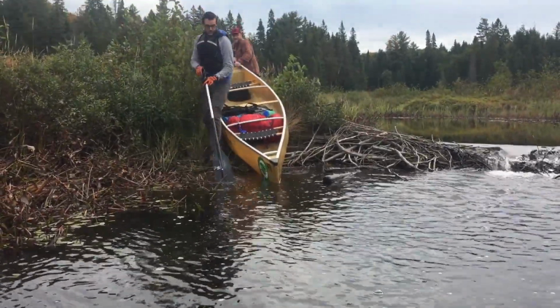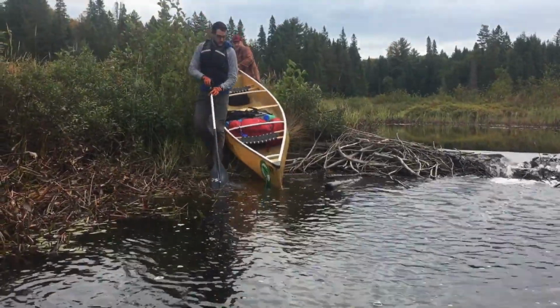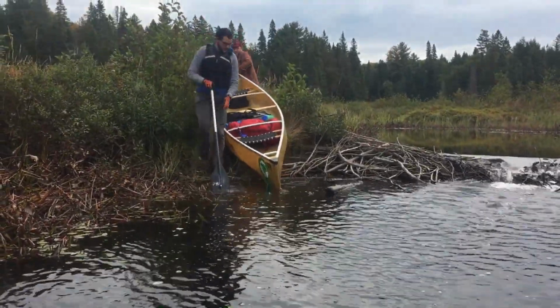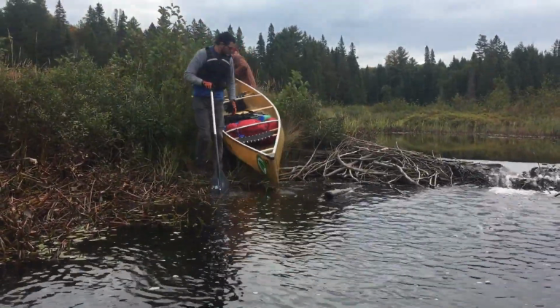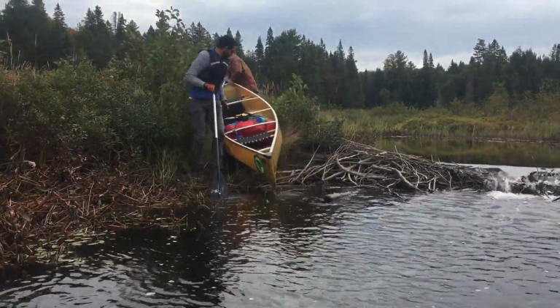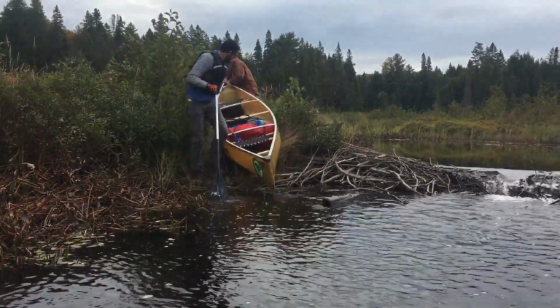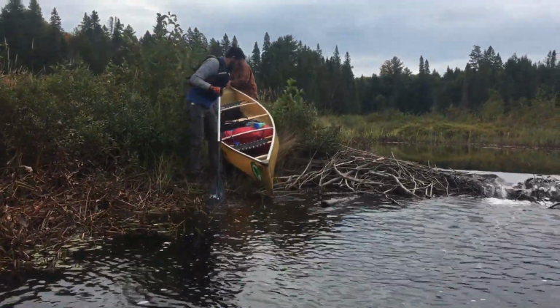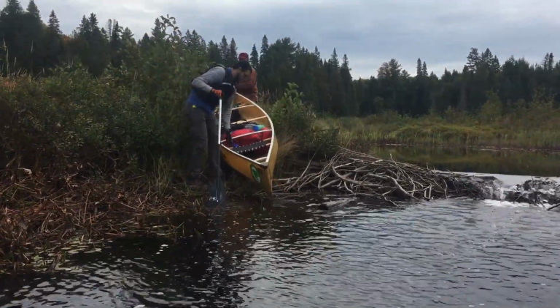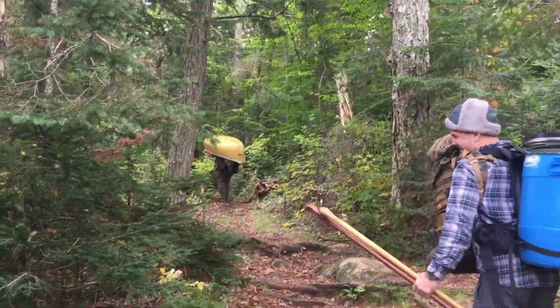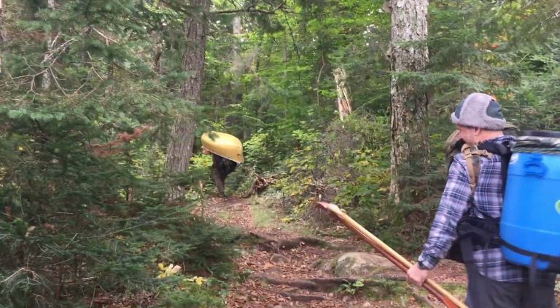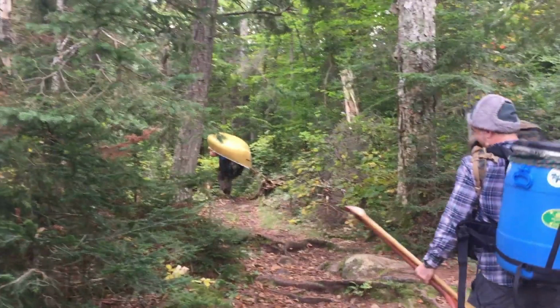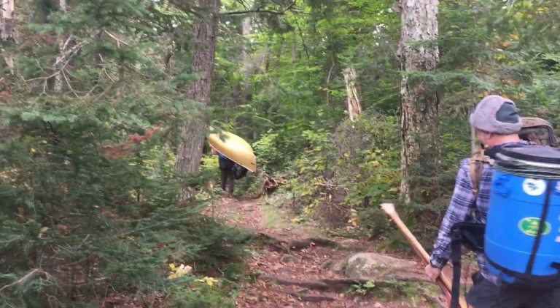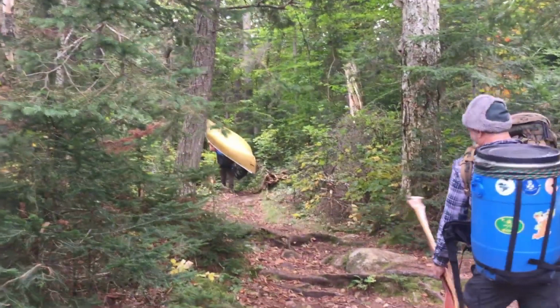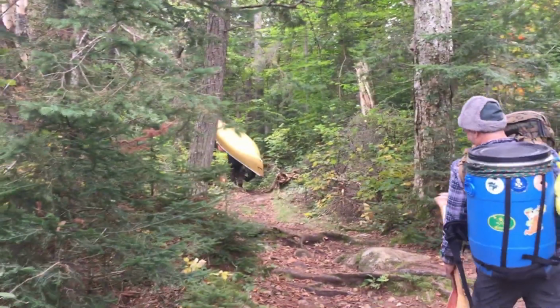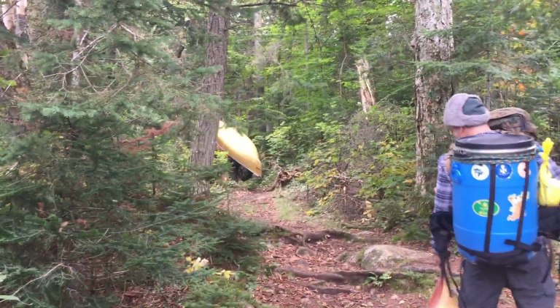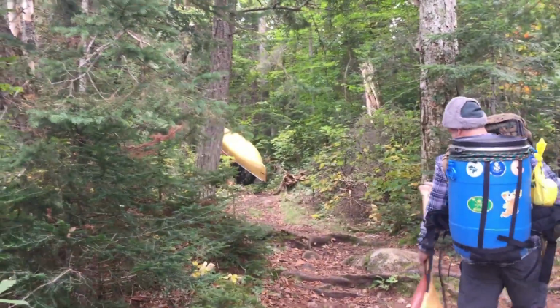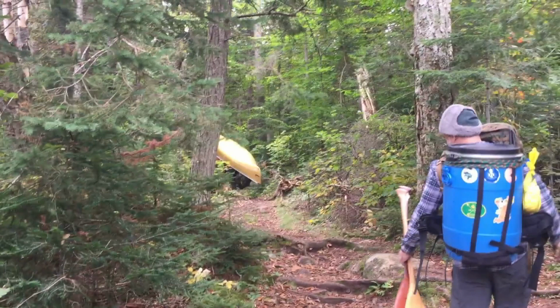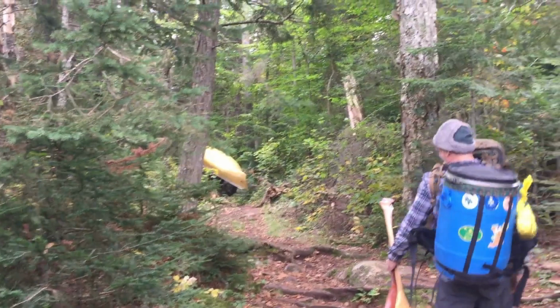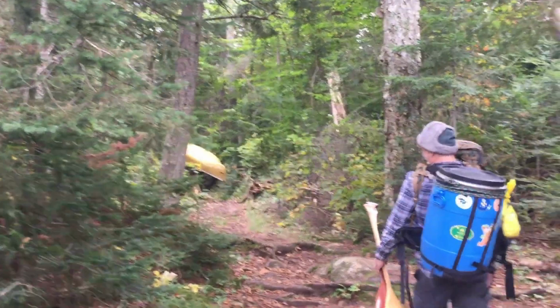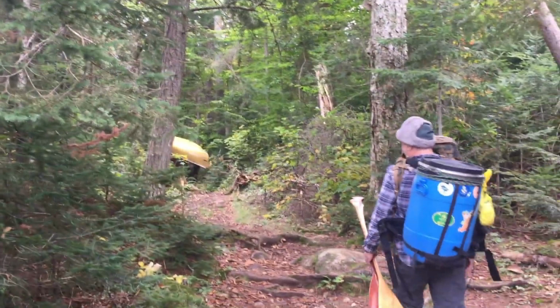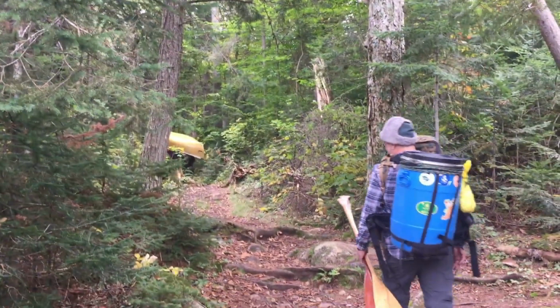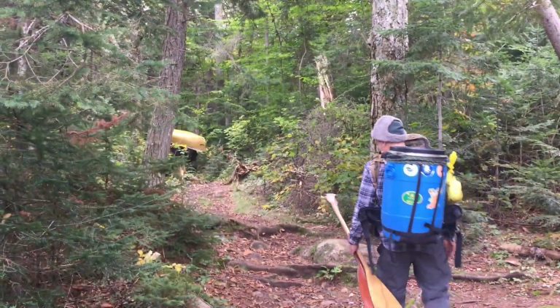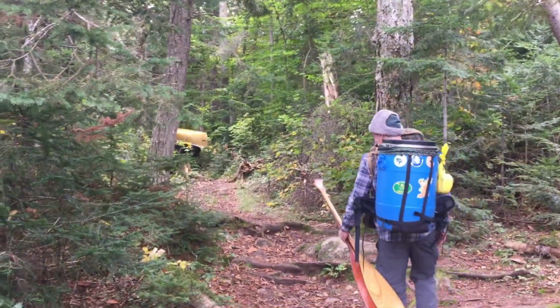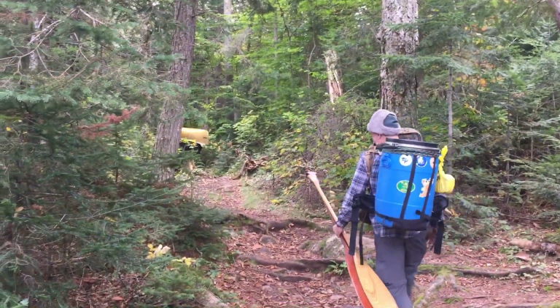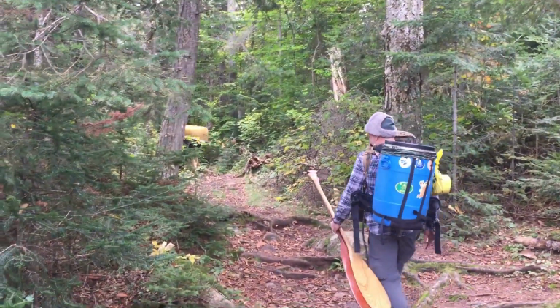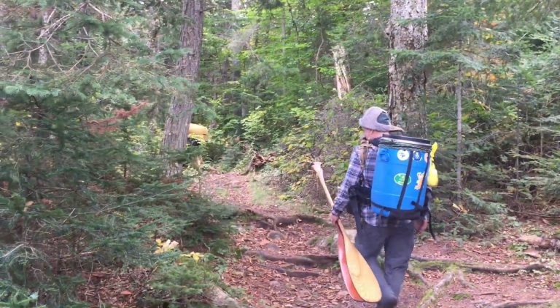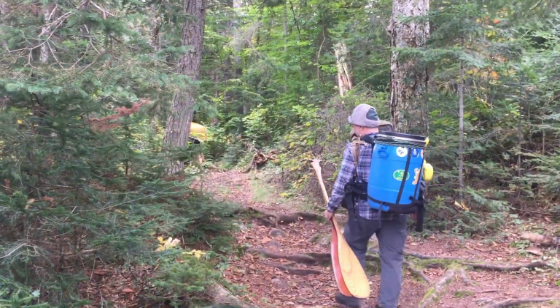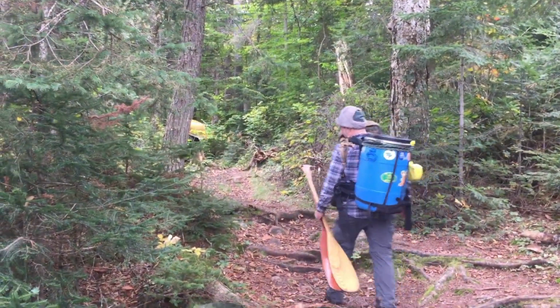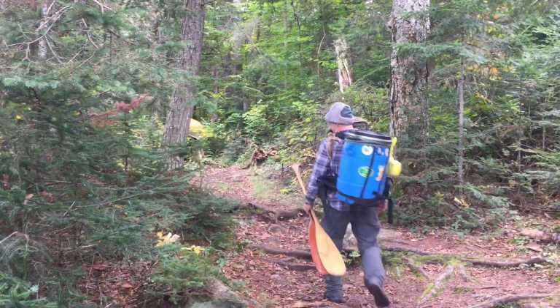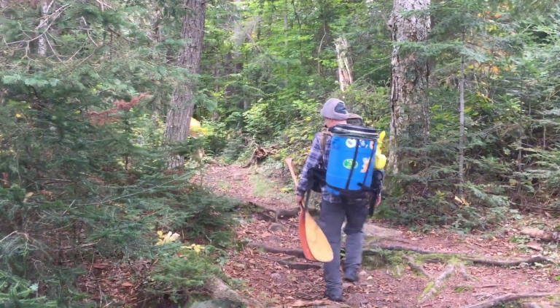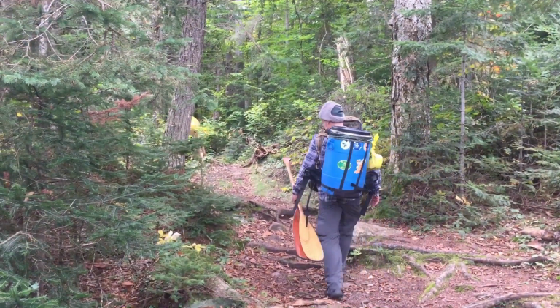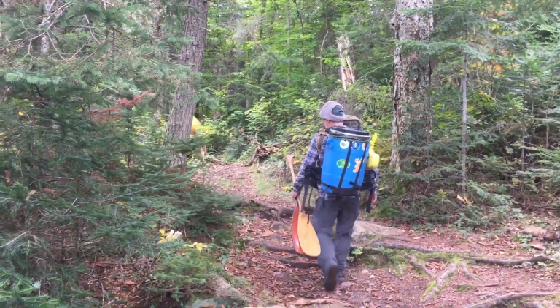Across Head Lake was our second thousand meter portage into Harness Lake.